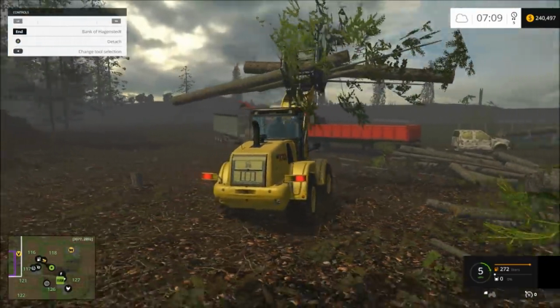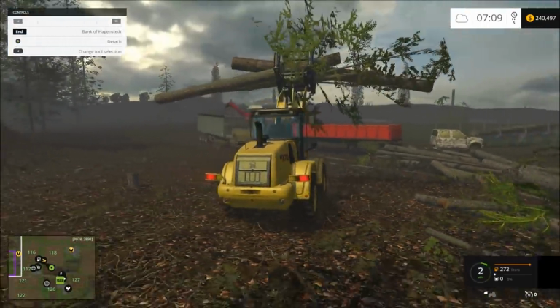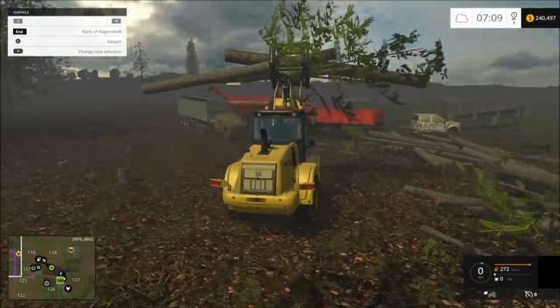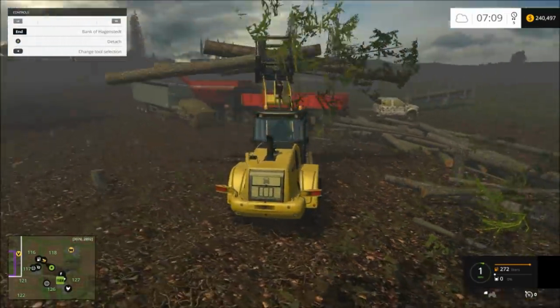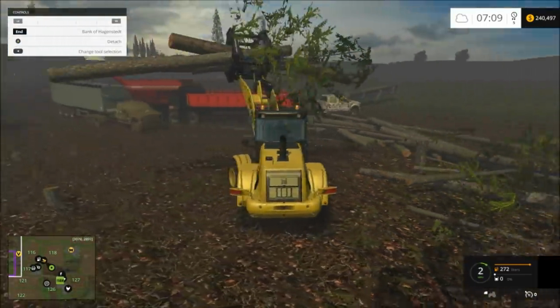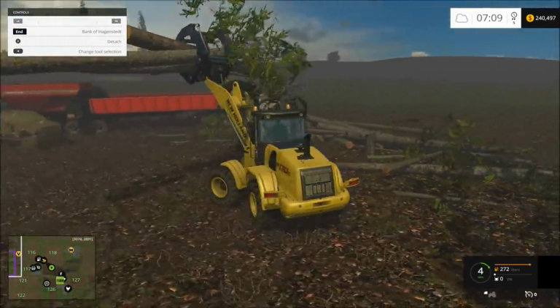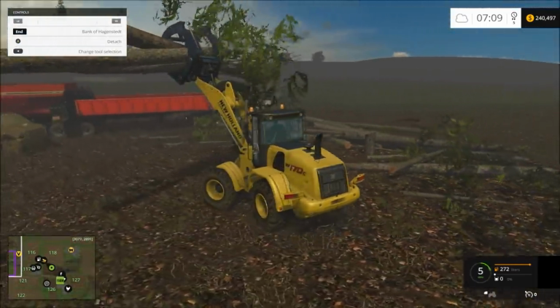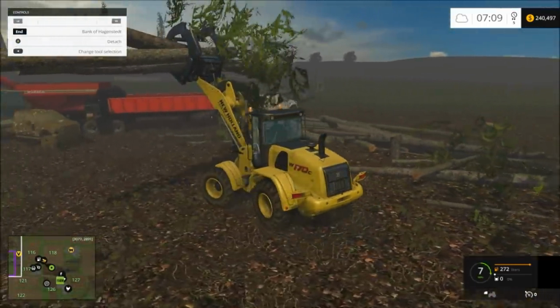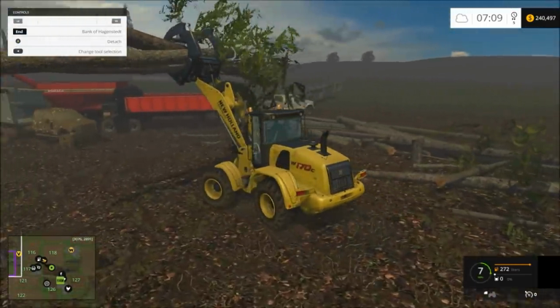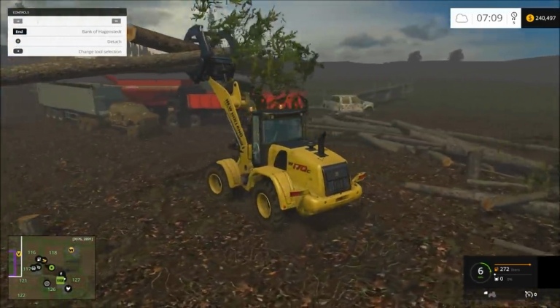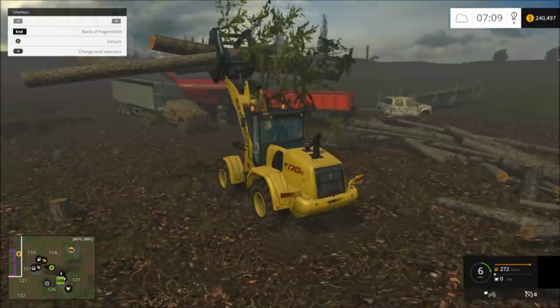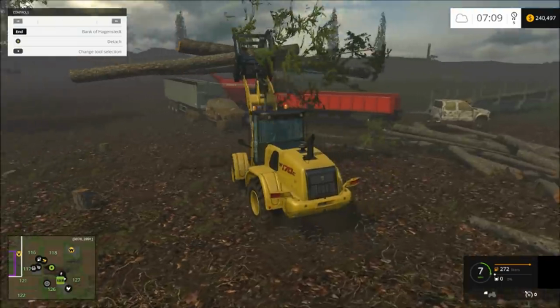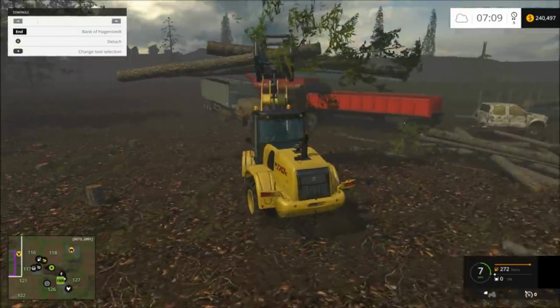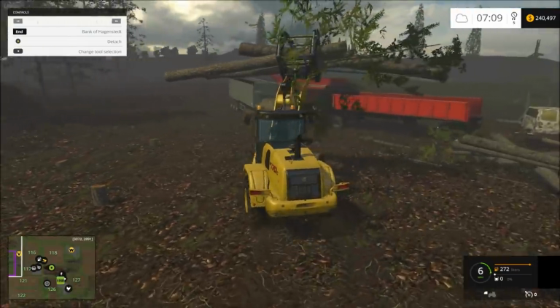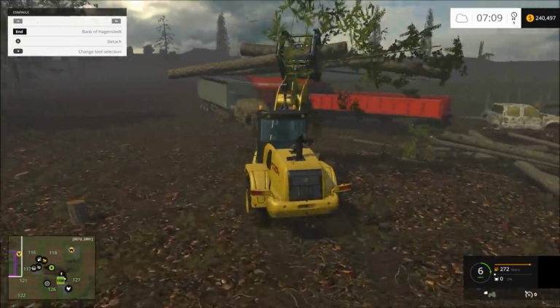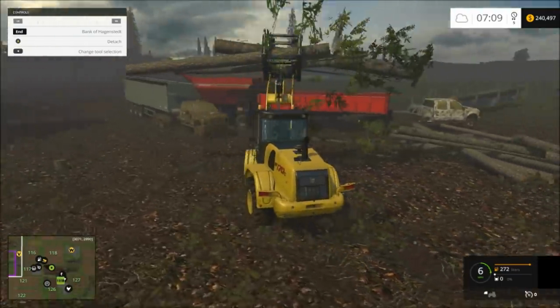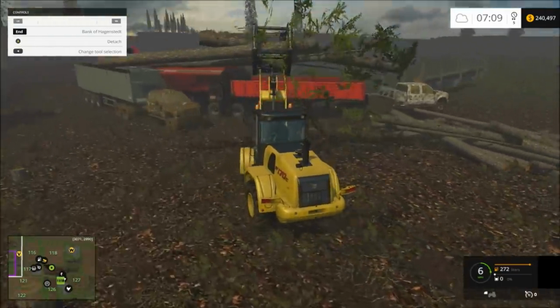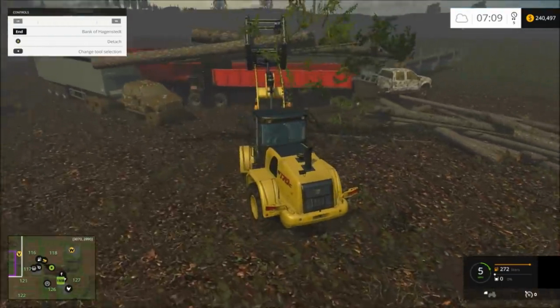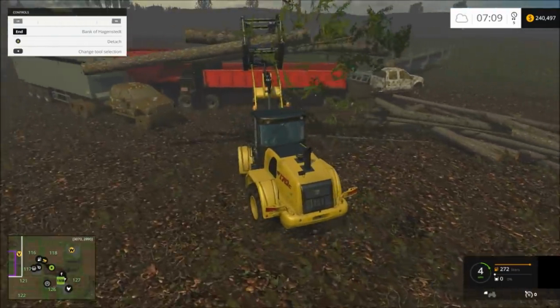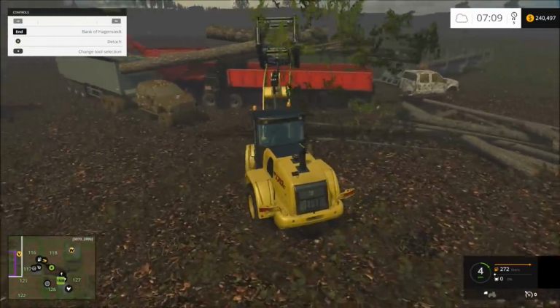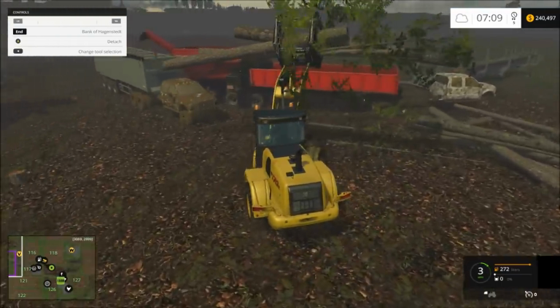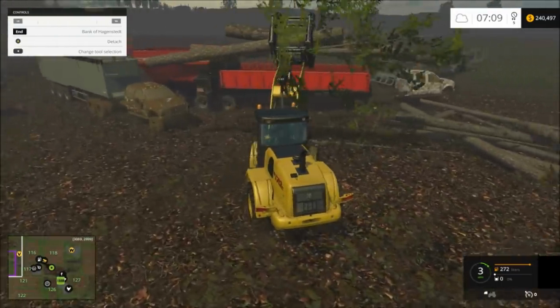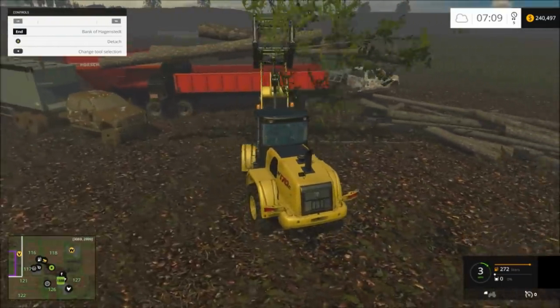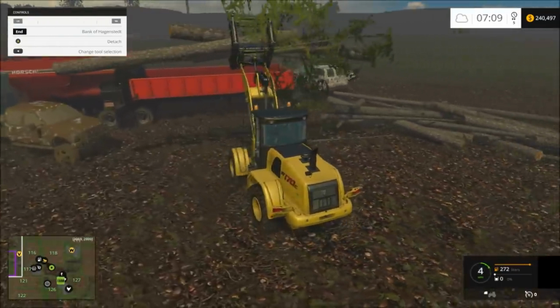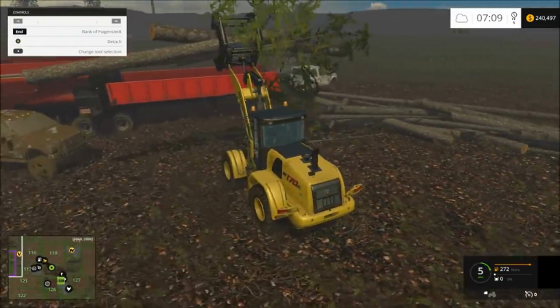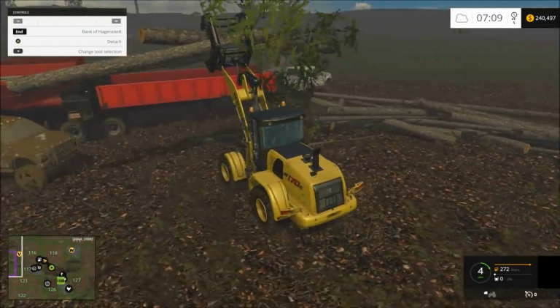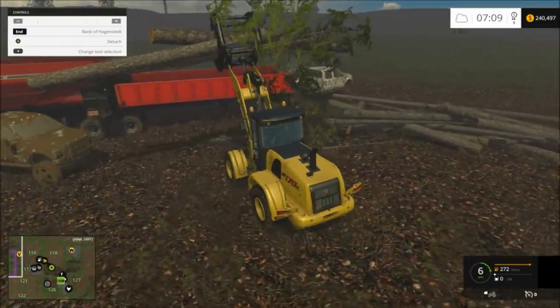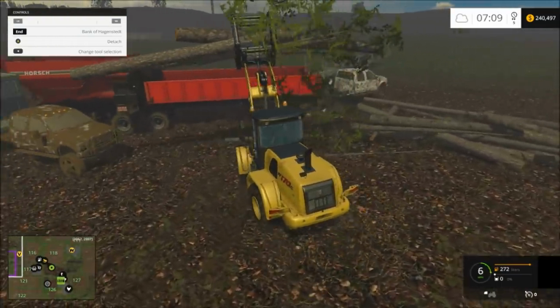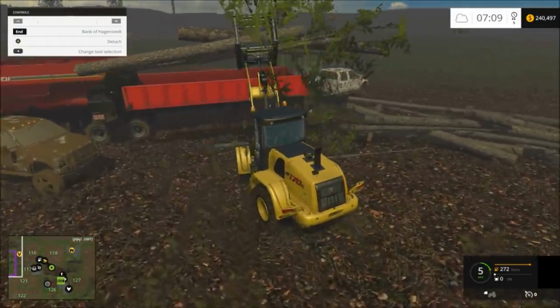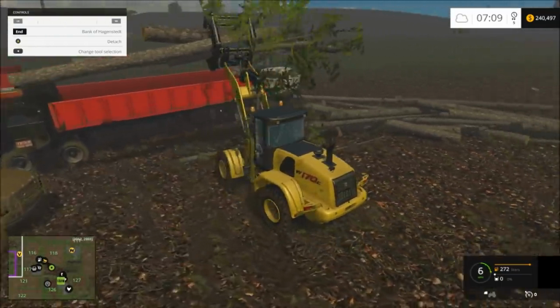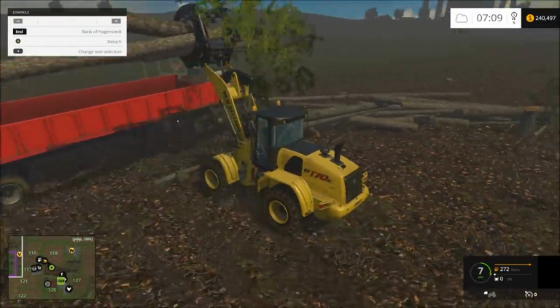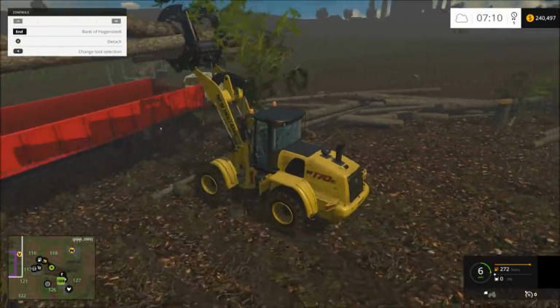This New Holland works really good. You can actually pick up stuff without the back end coming up.